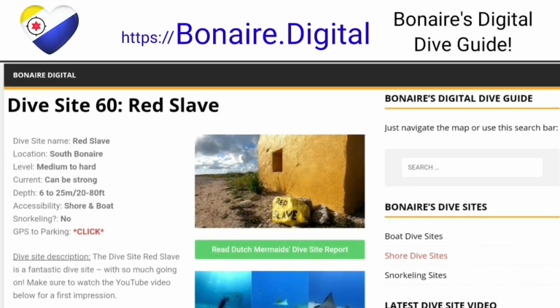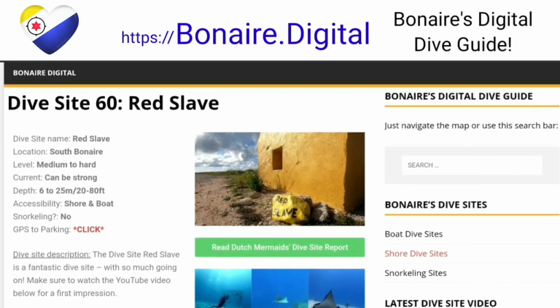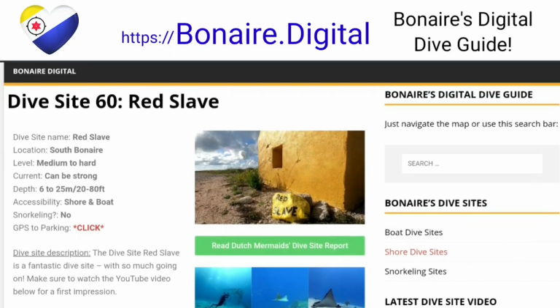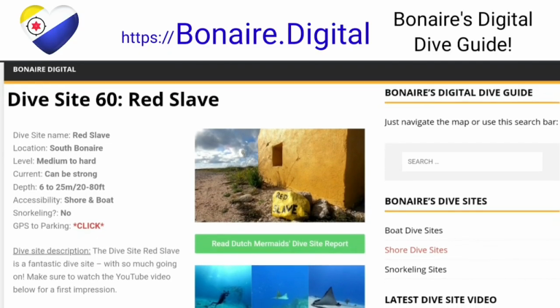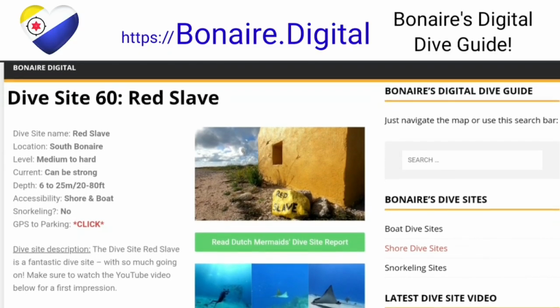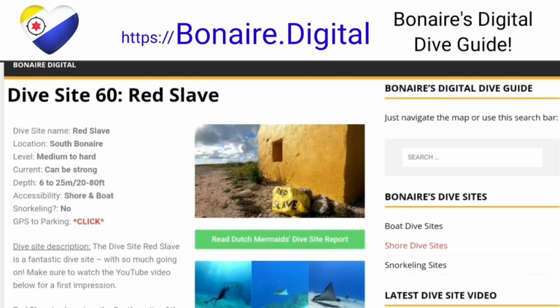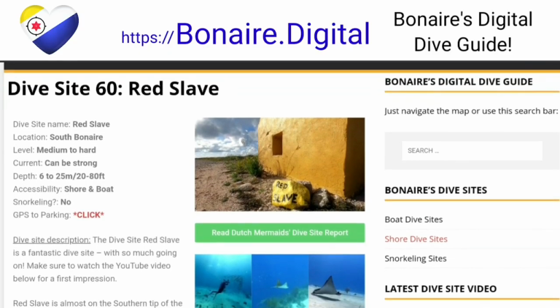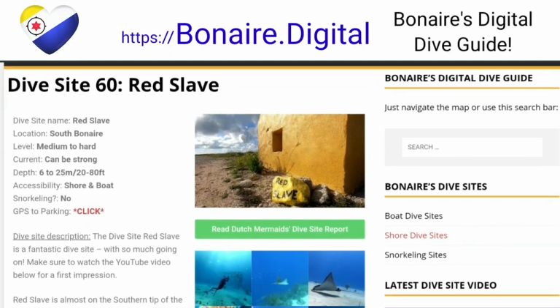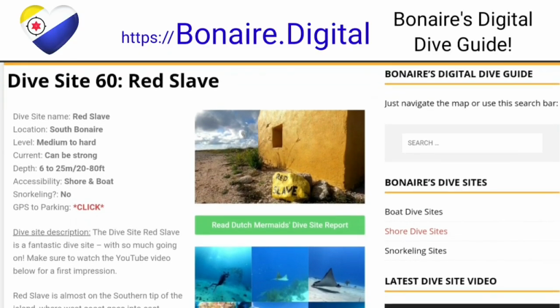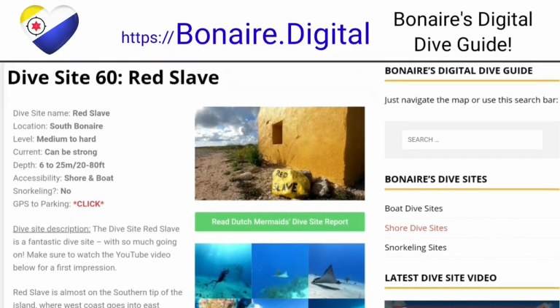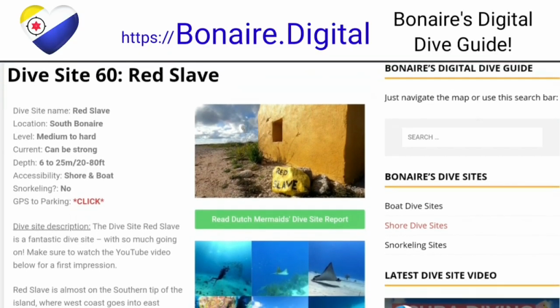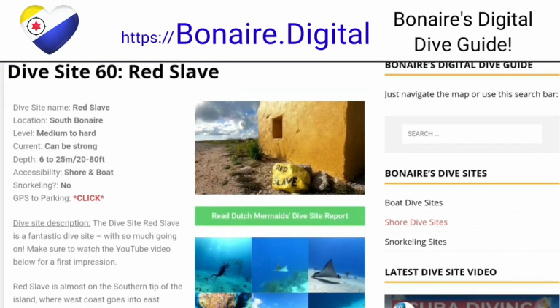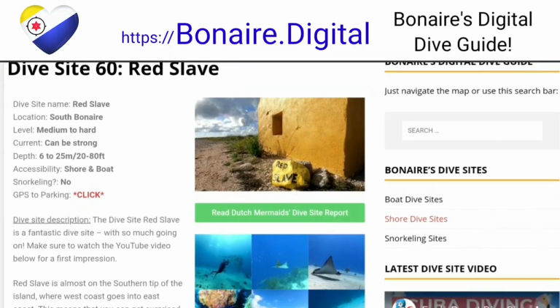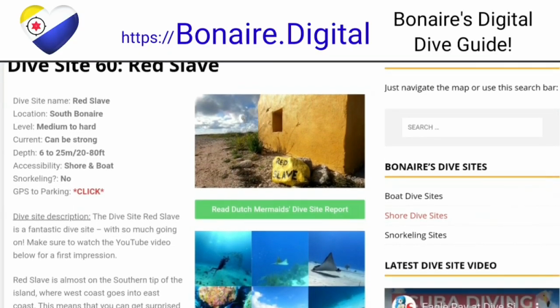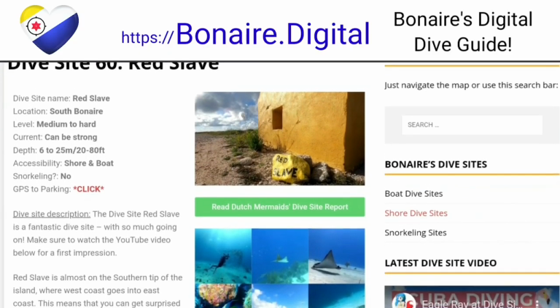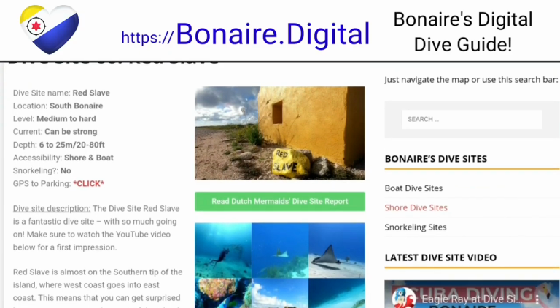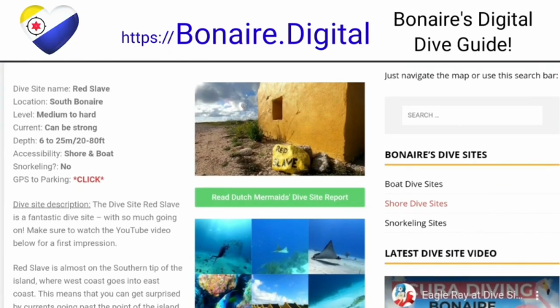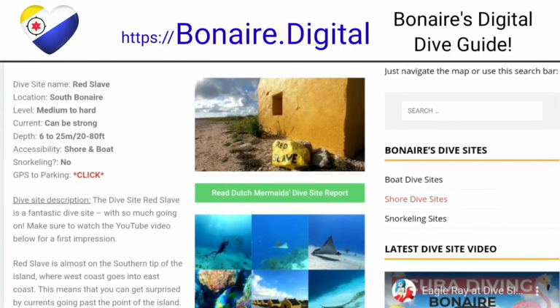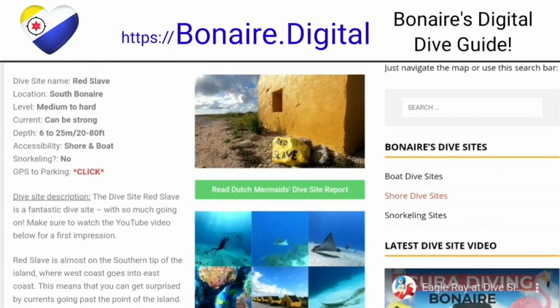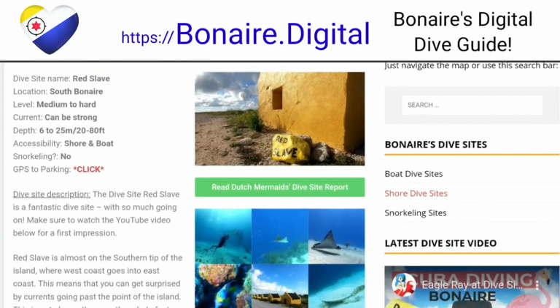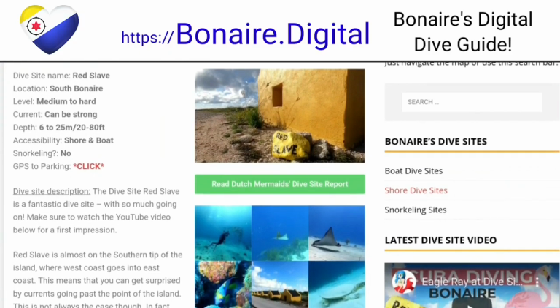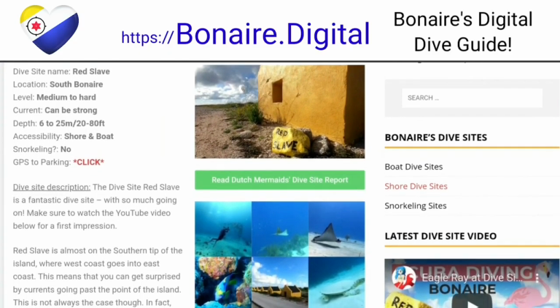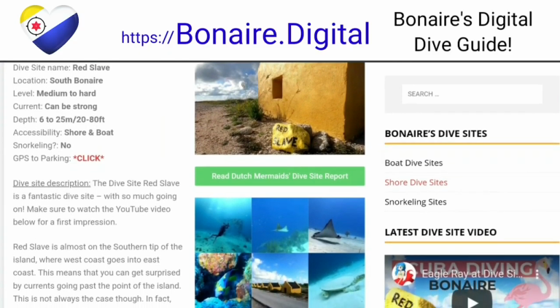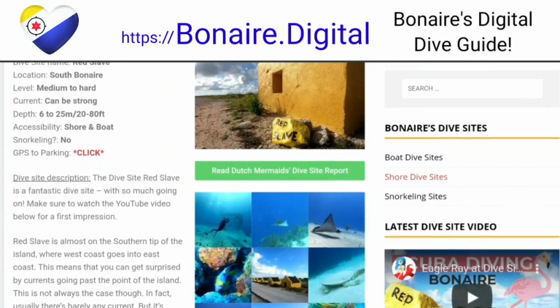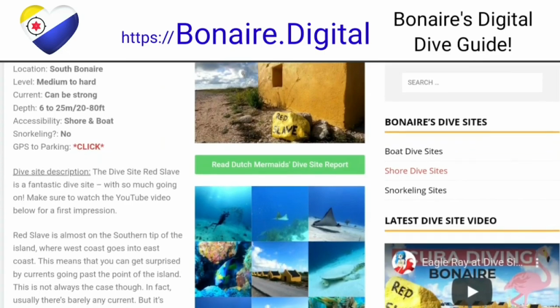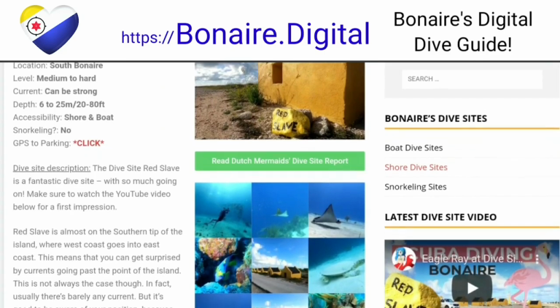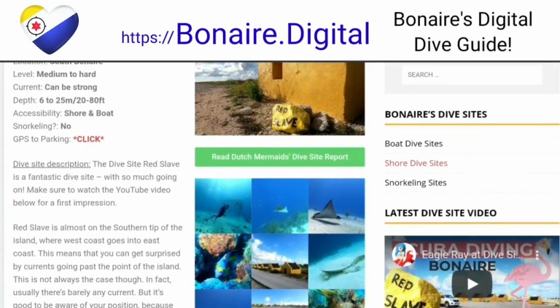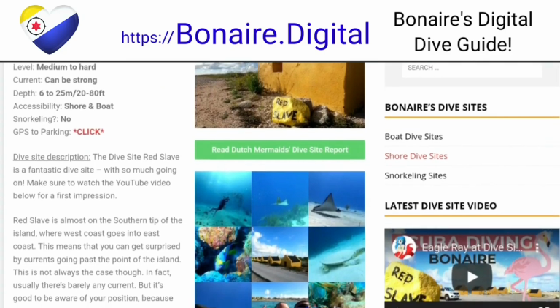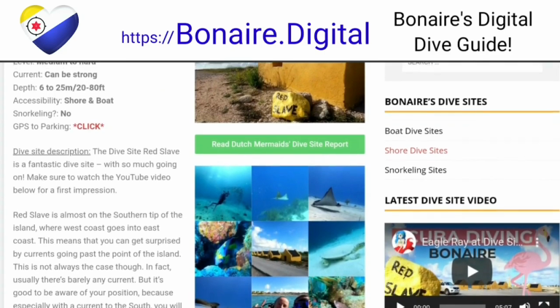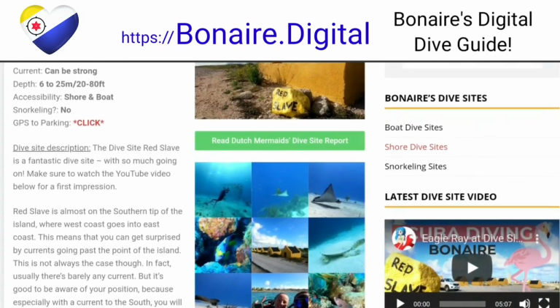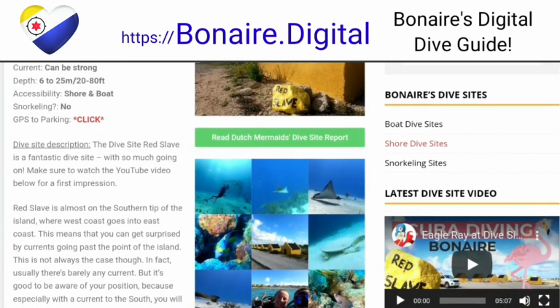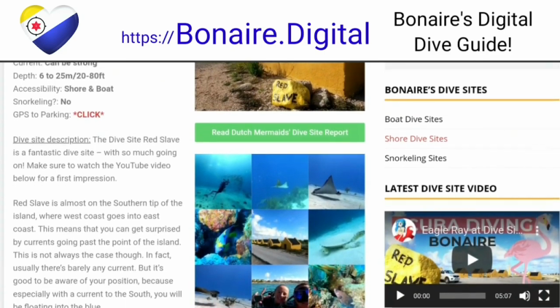Visit Bonaire Digital for information about the dive sites on Bonaire with videos.